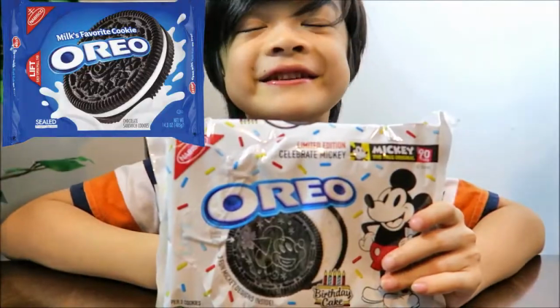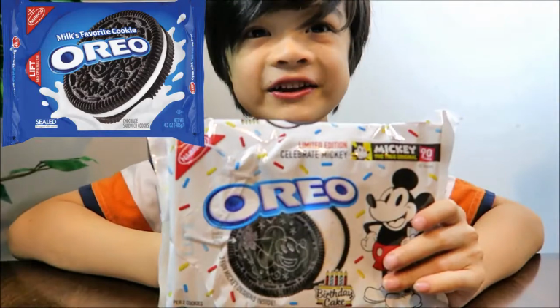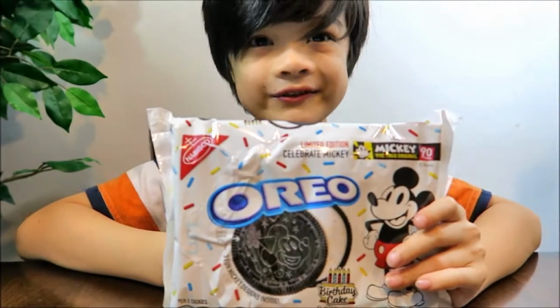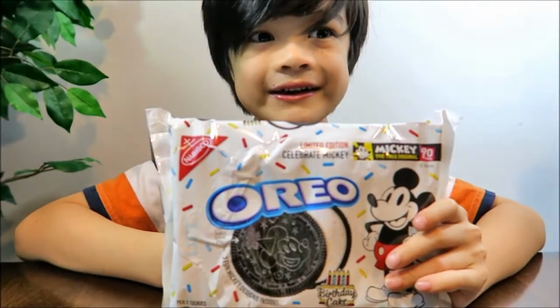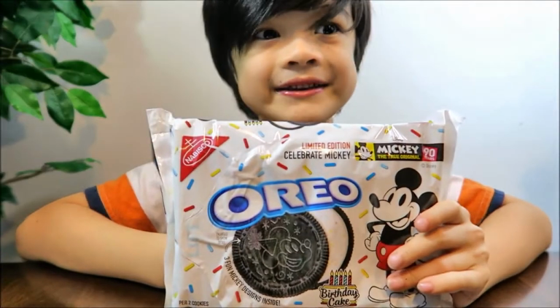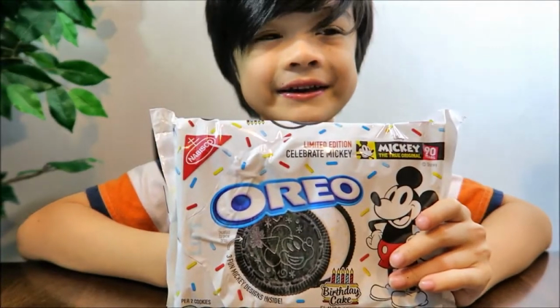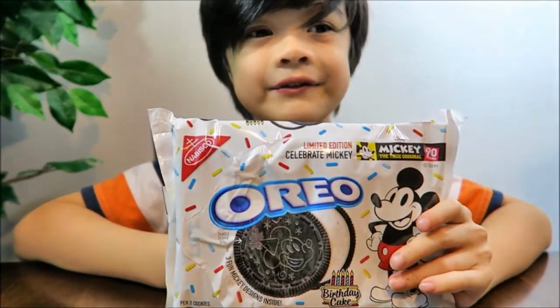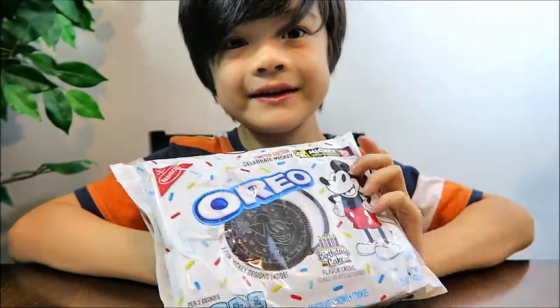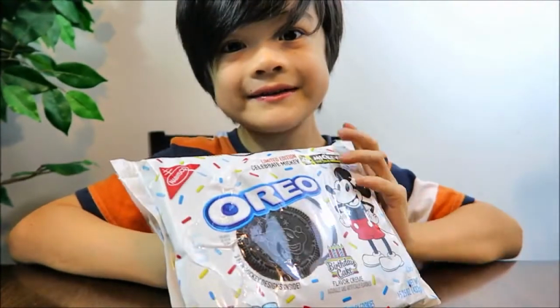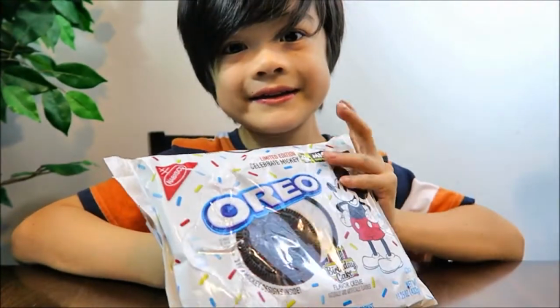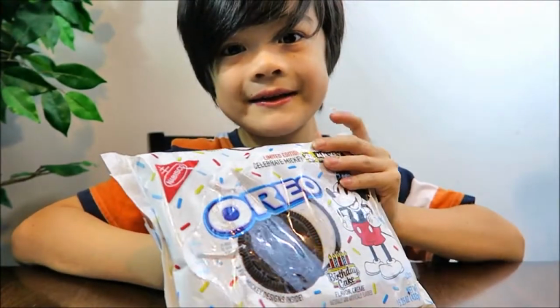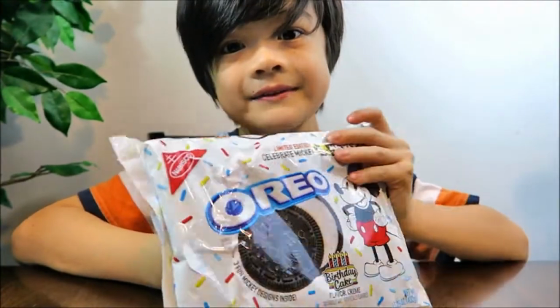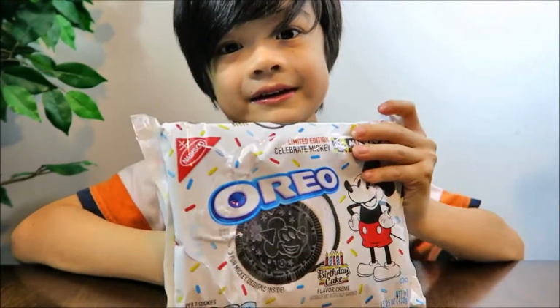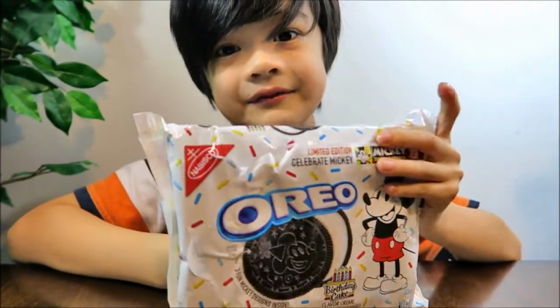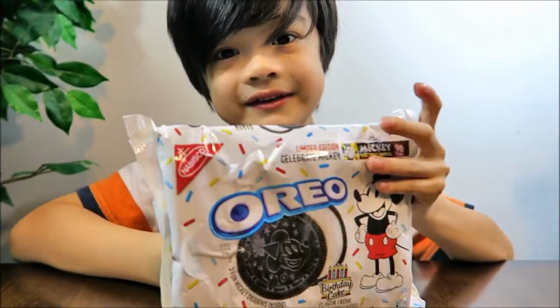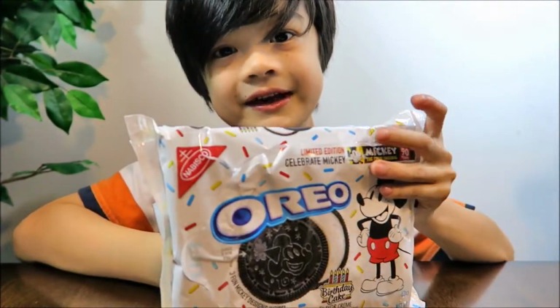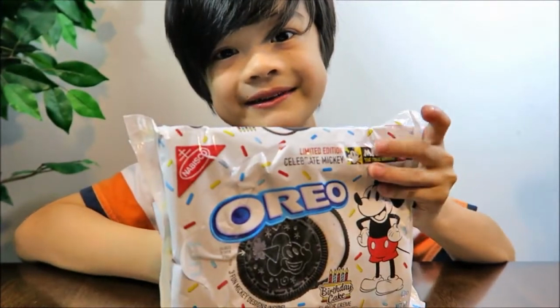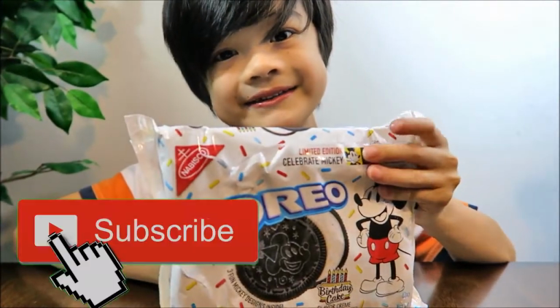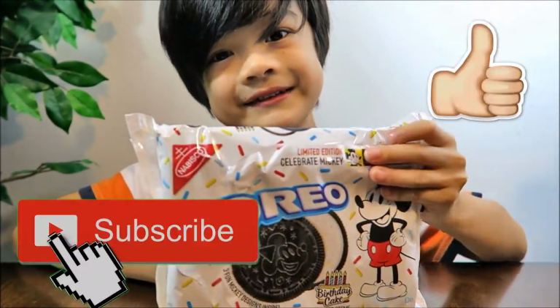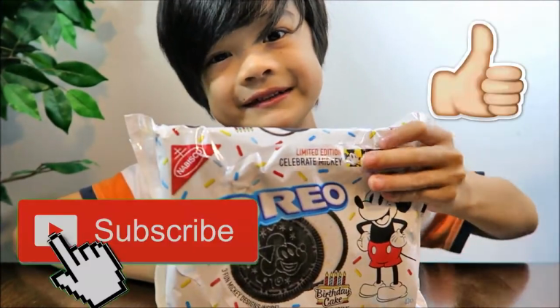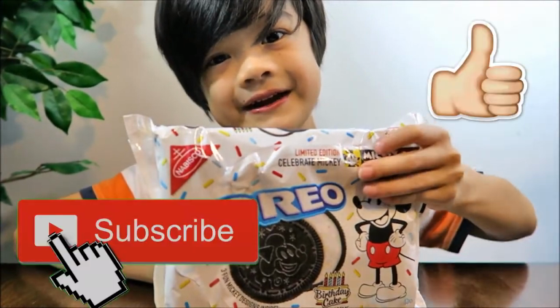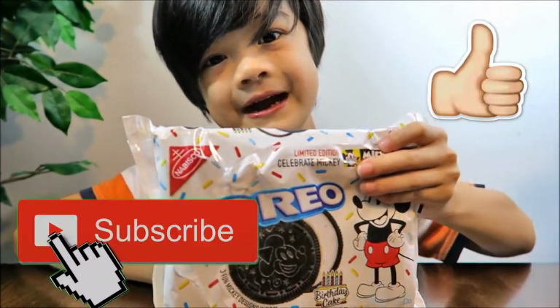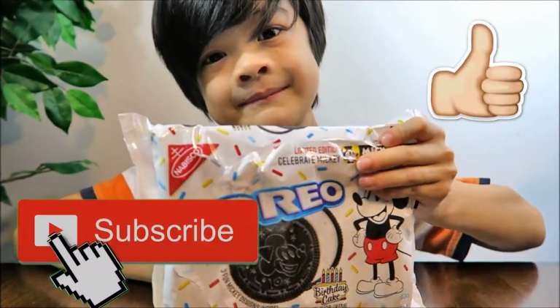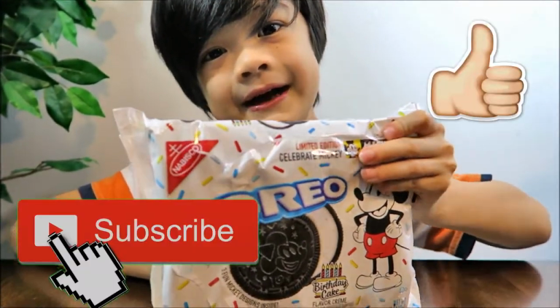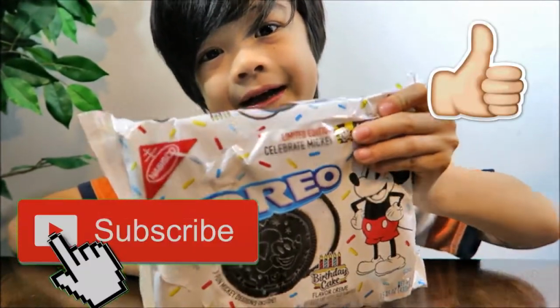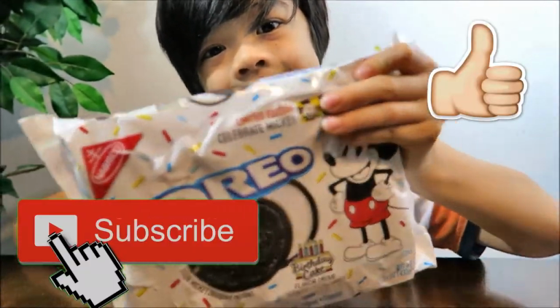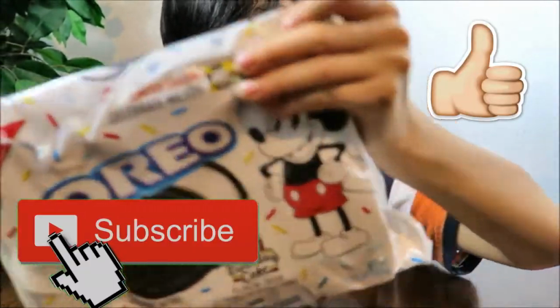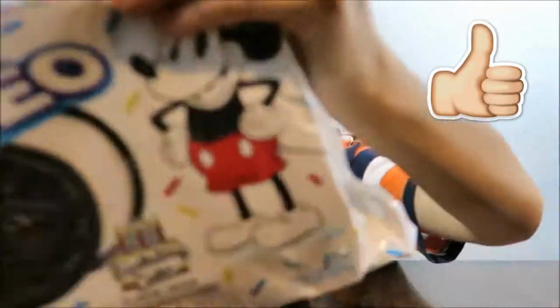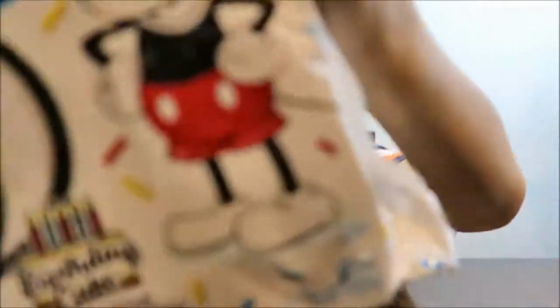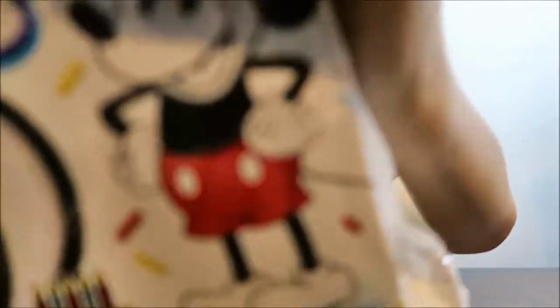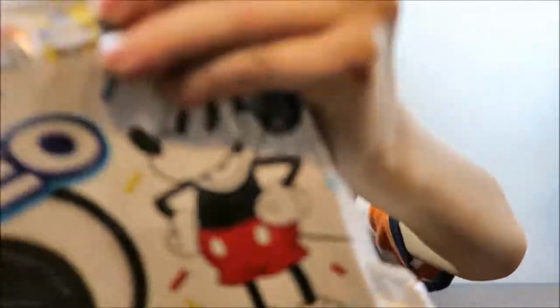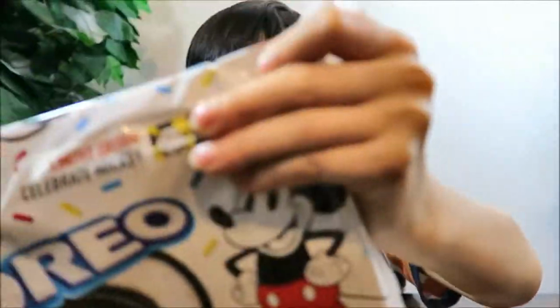Thanks for watching. See you guys next time. Don't forget to comment, like, share, and subscribe. Bye! Mickey Mouse, bye-bye.